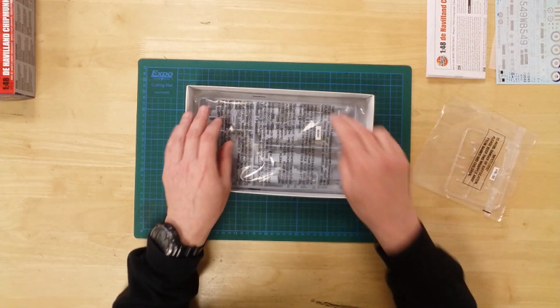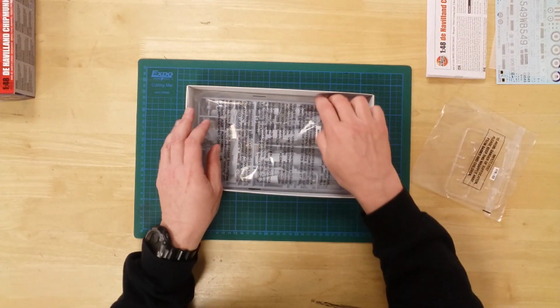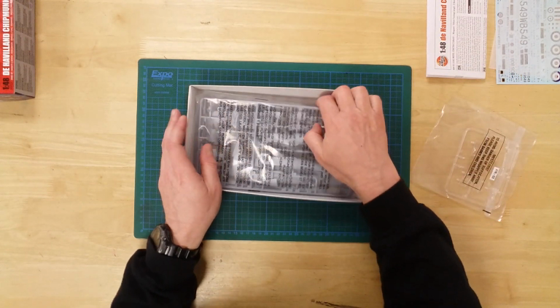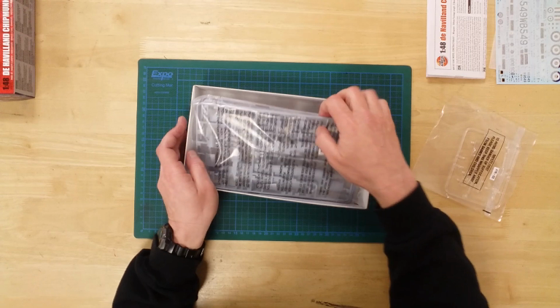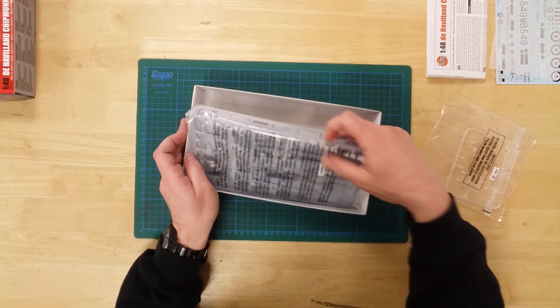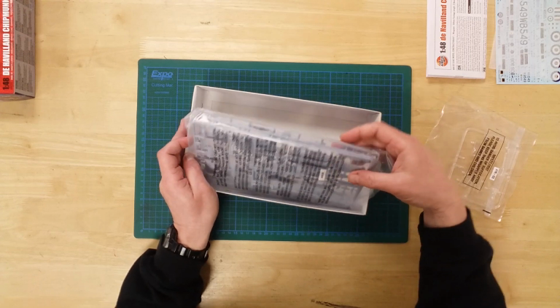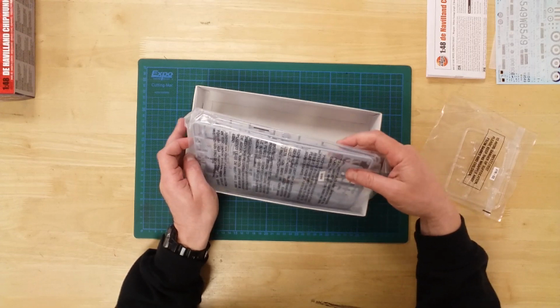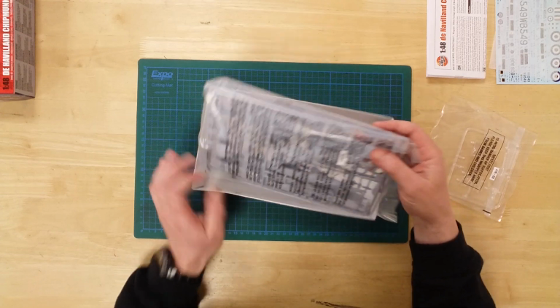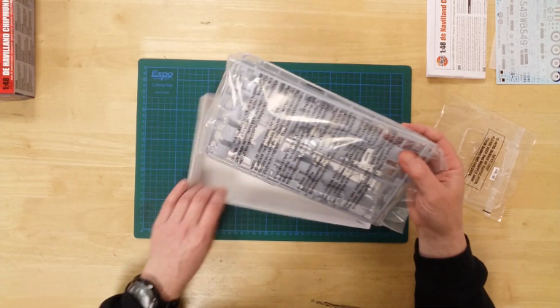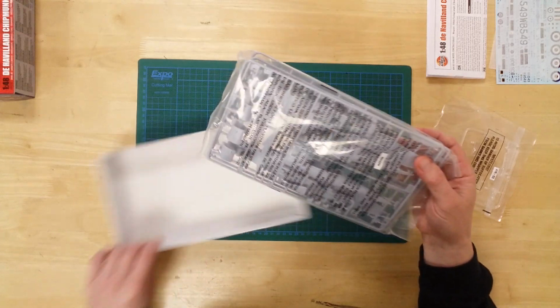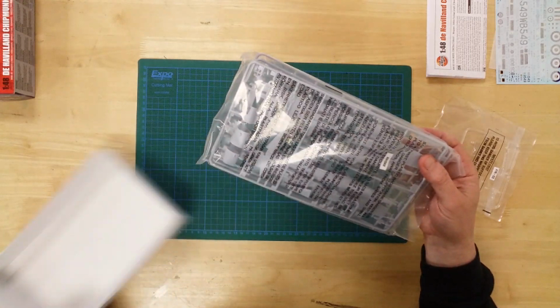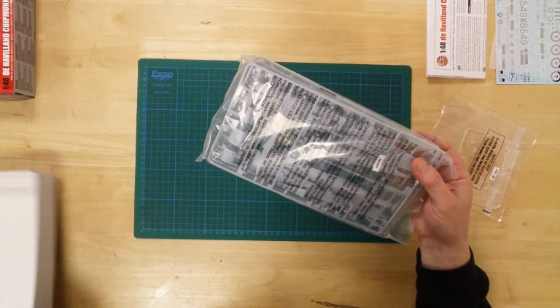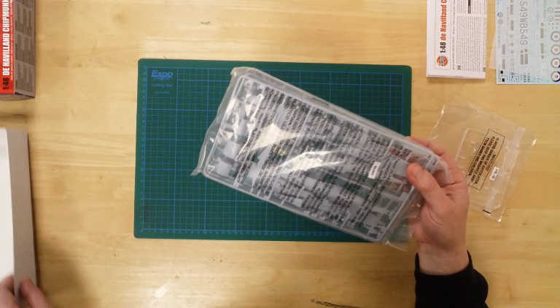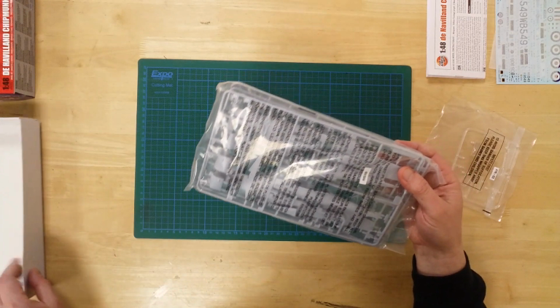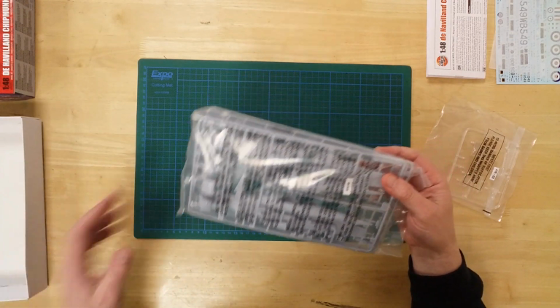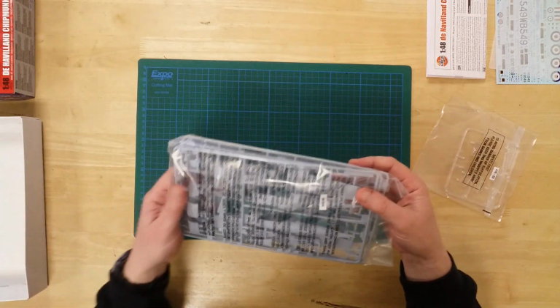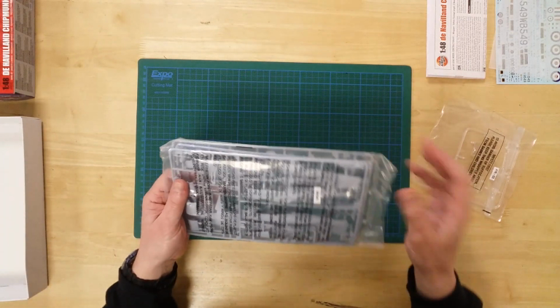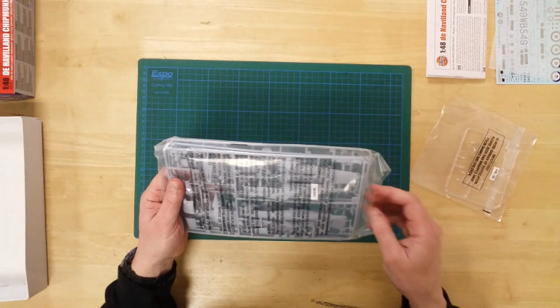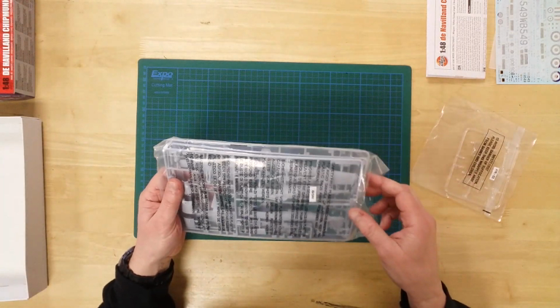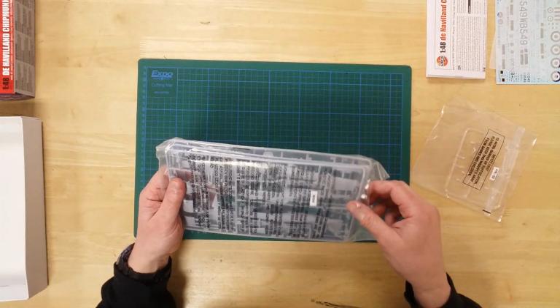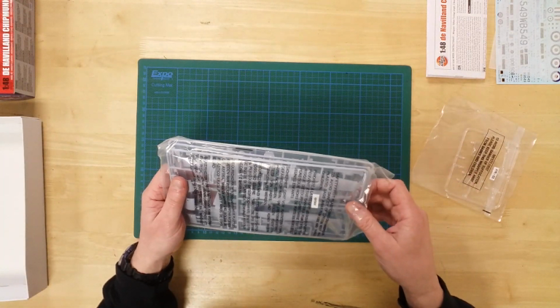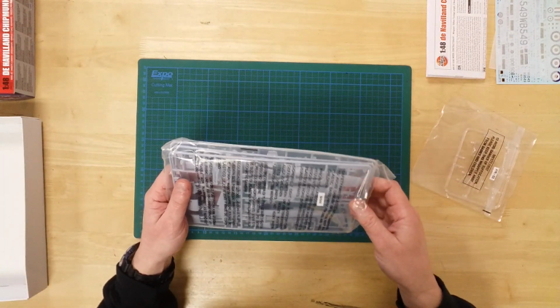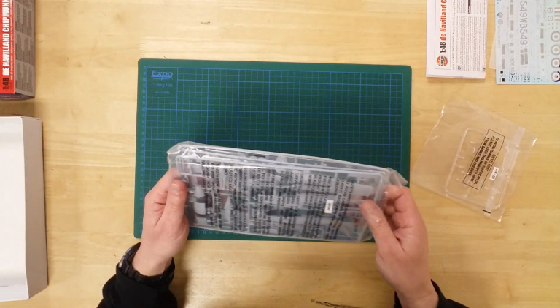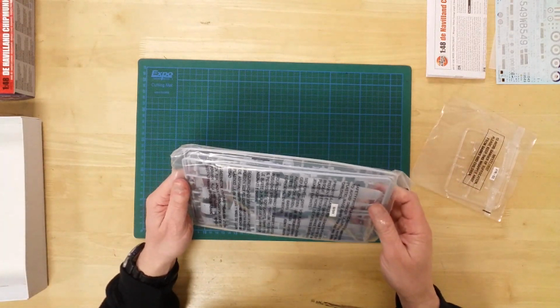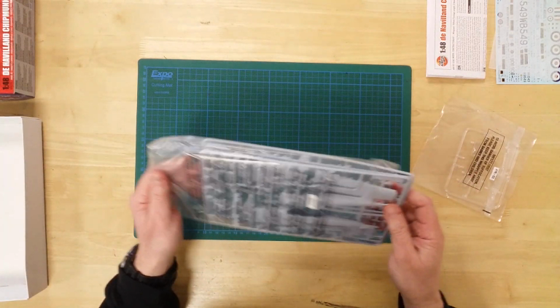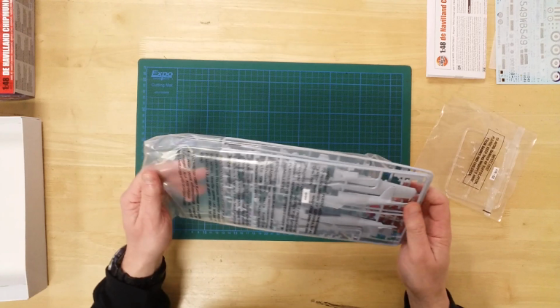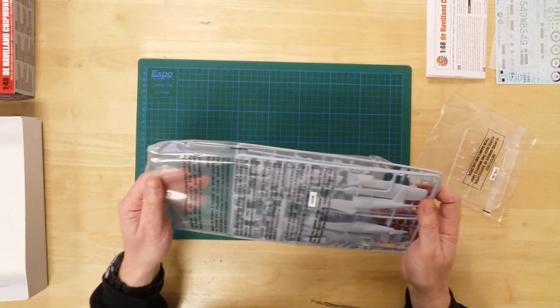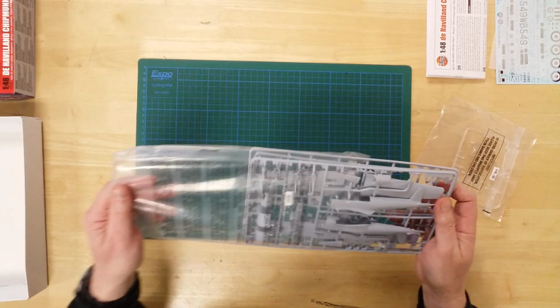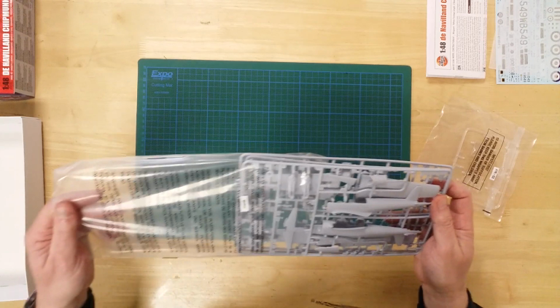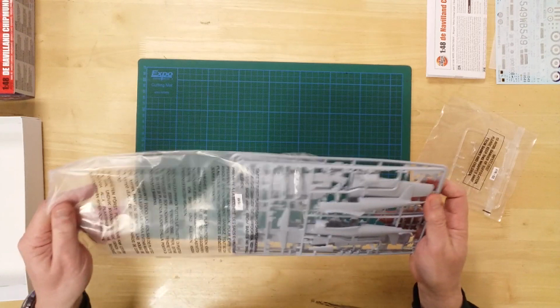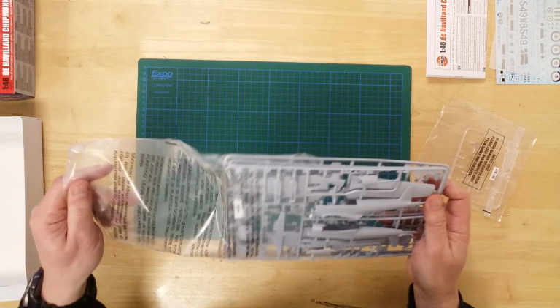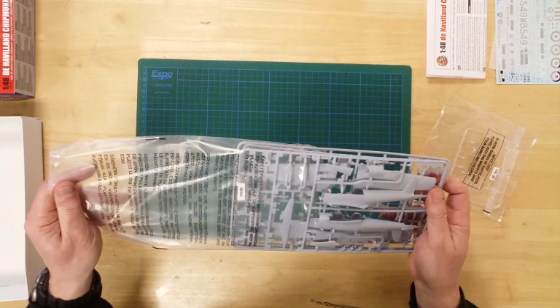In the box, you will find a selection of light grey and clear plastic sprues, together with instructions and decals.